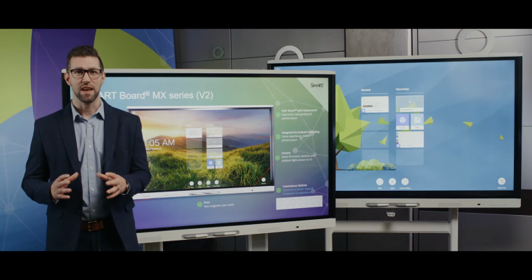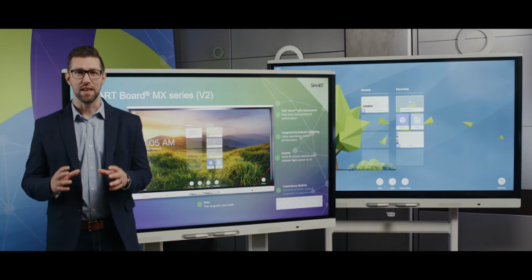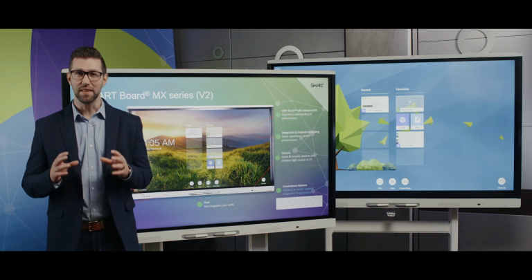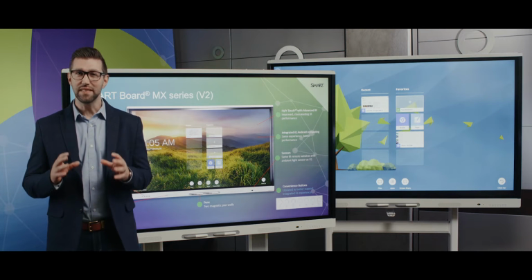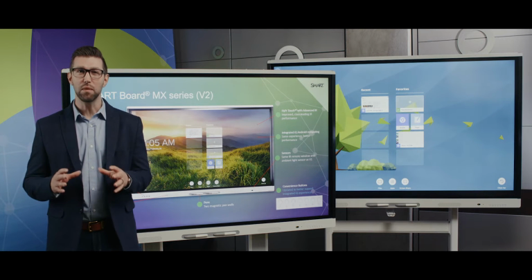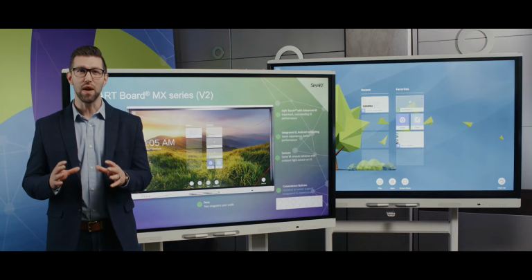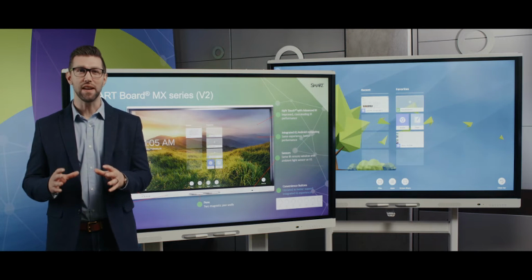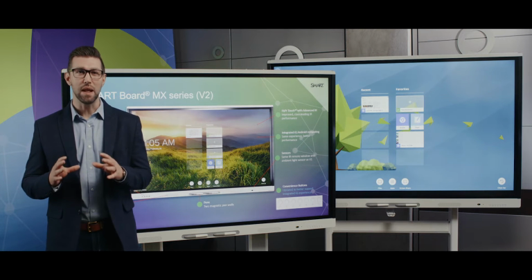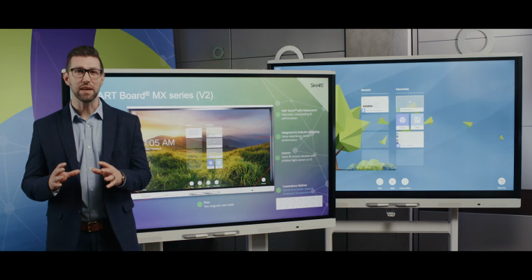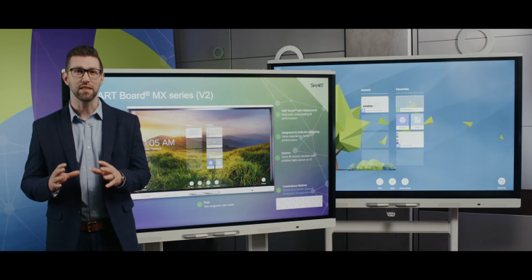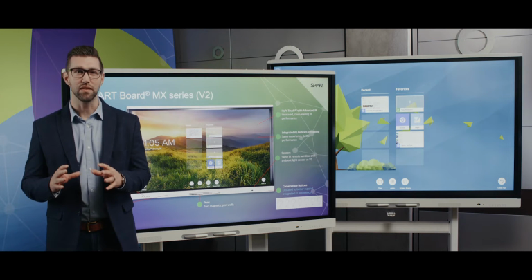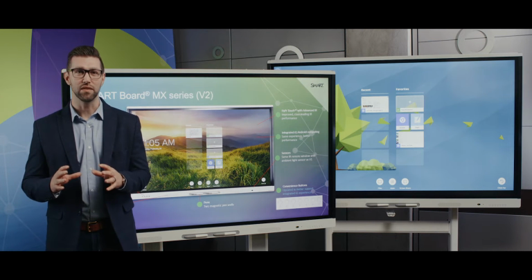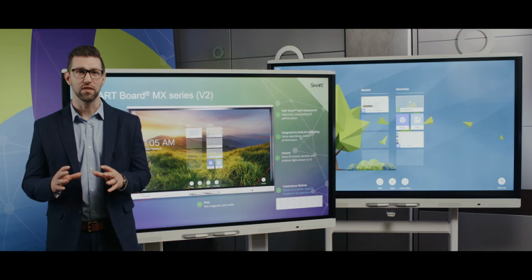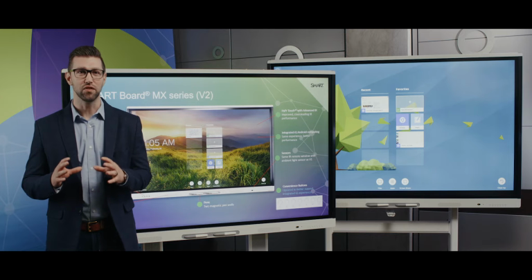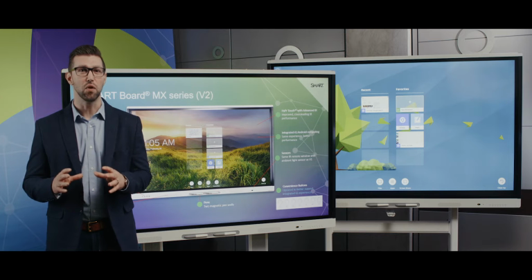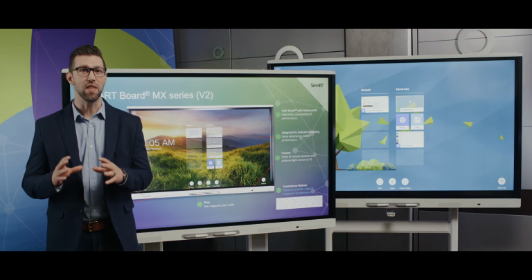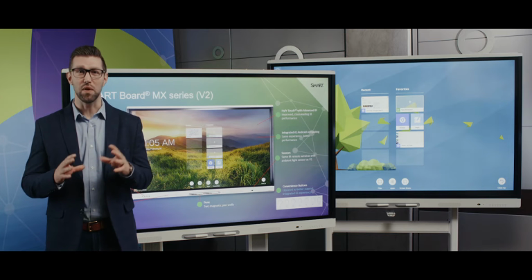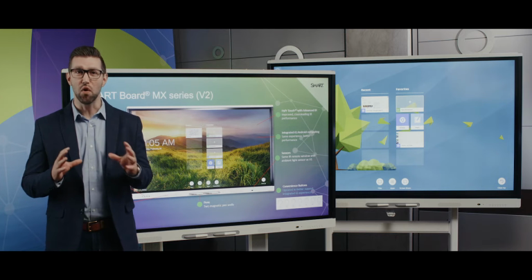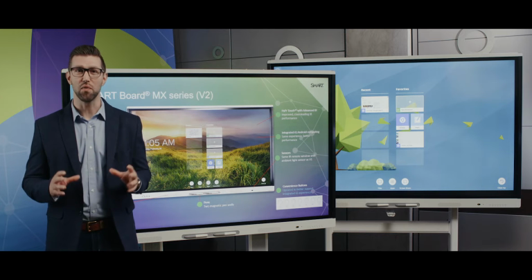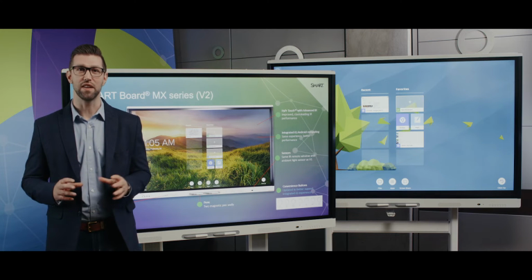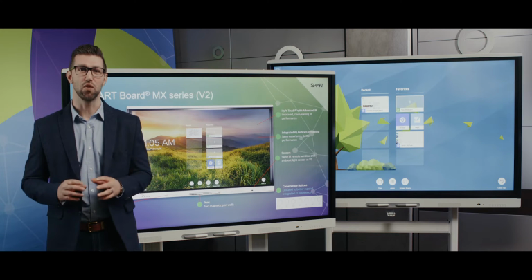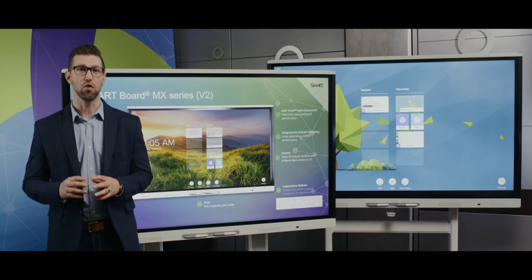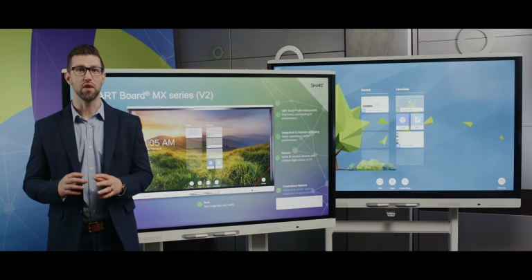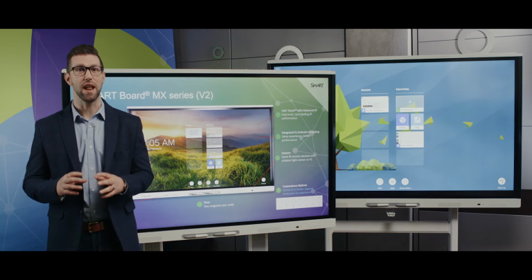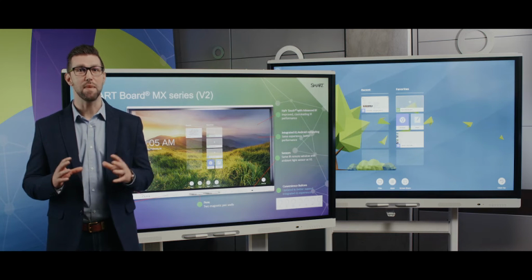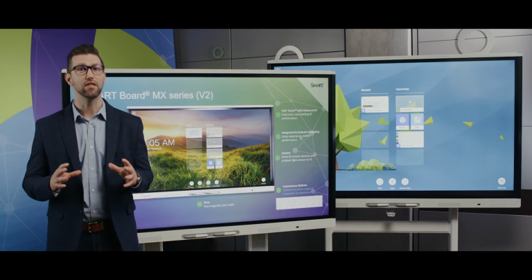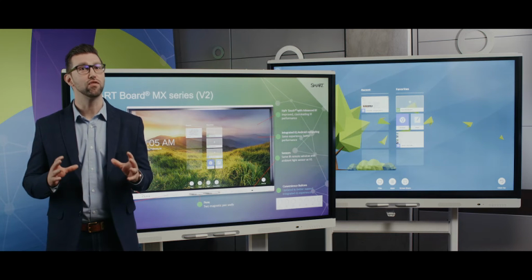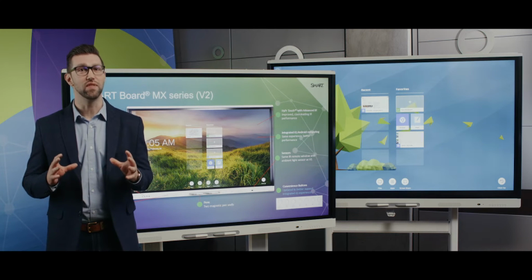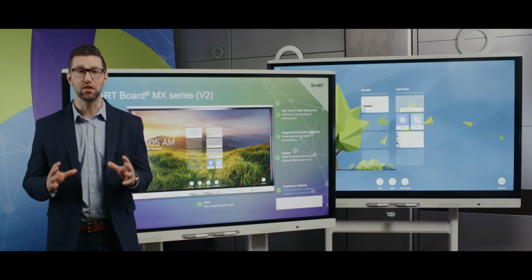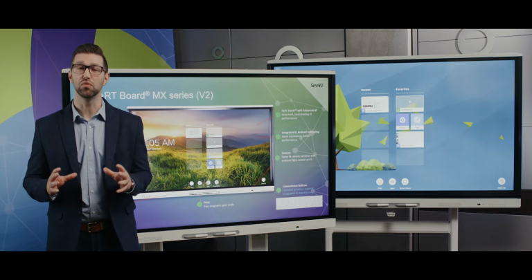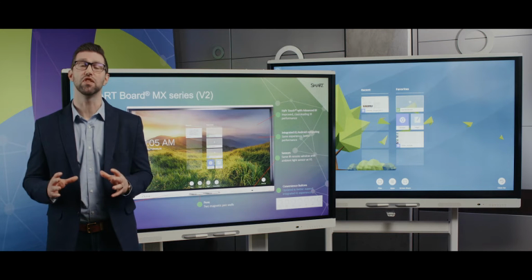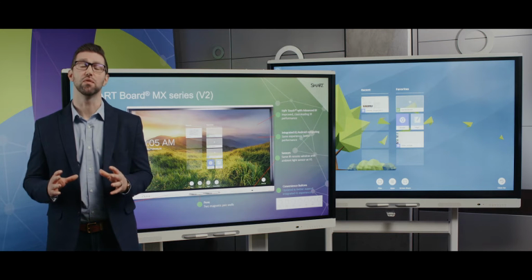This is still branded as the MX Series. Just note that when ordering, you'll order an MX v2 SKU.